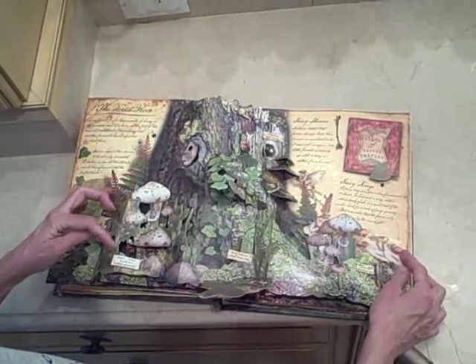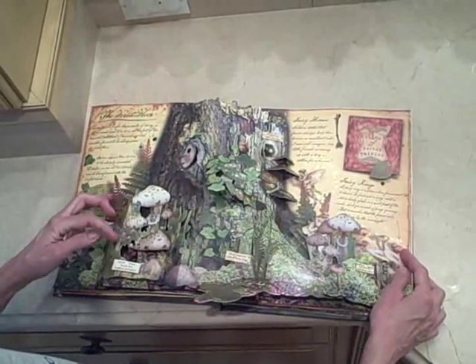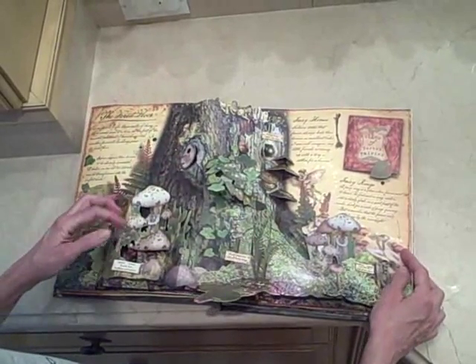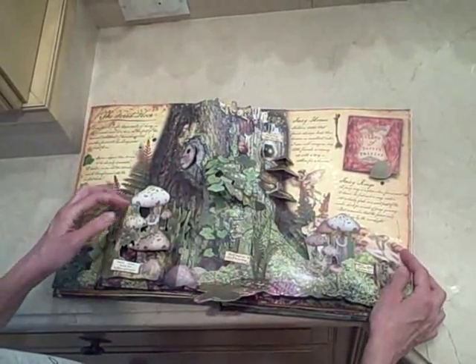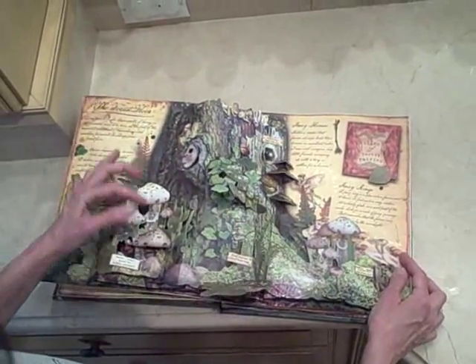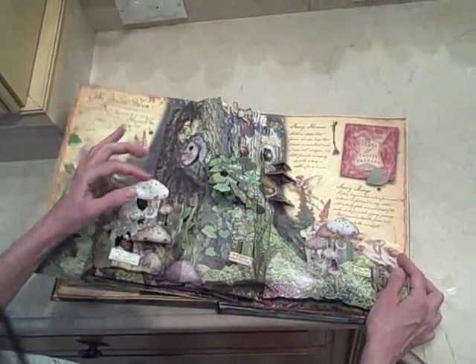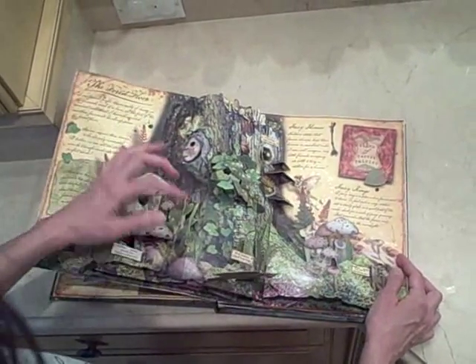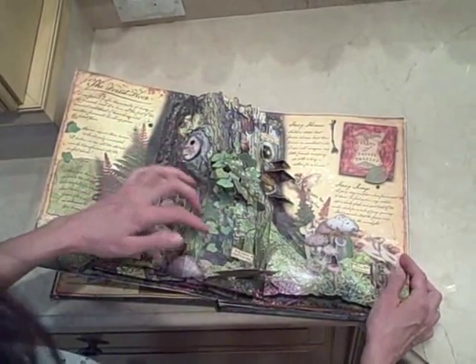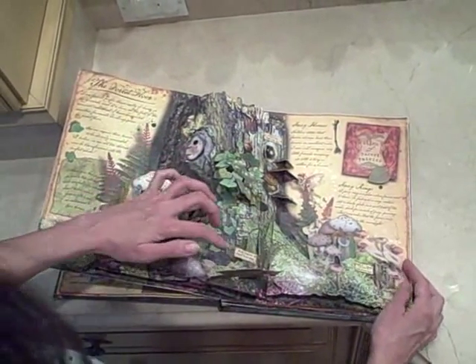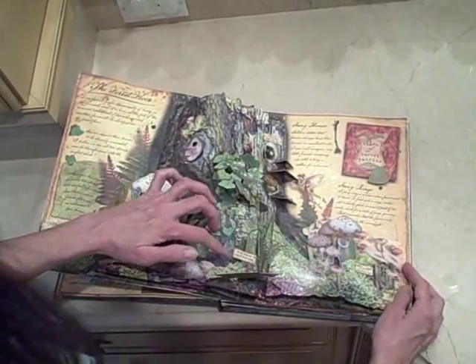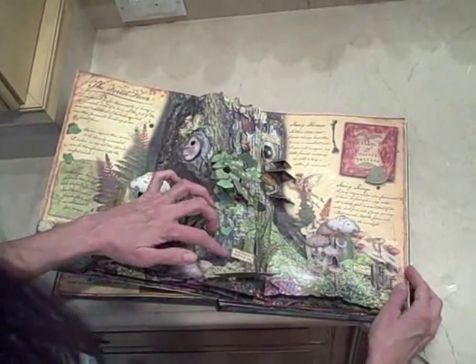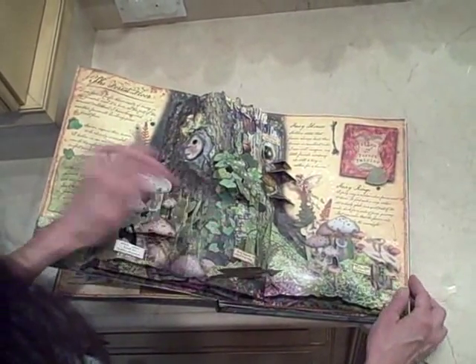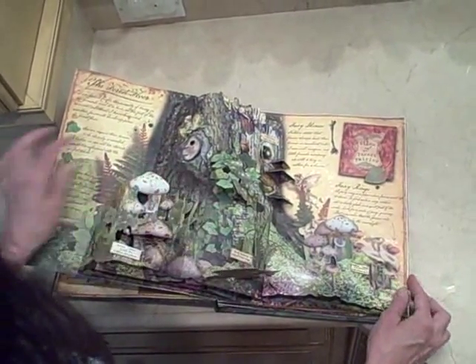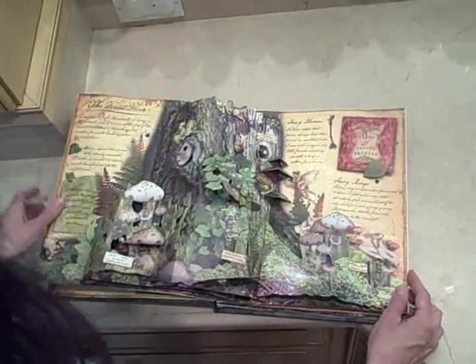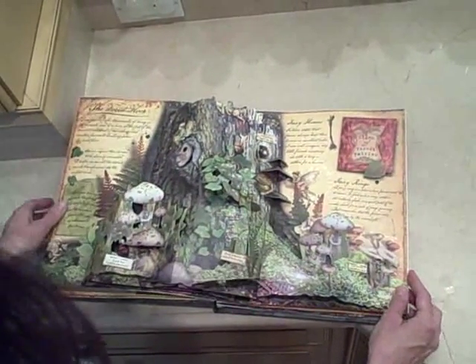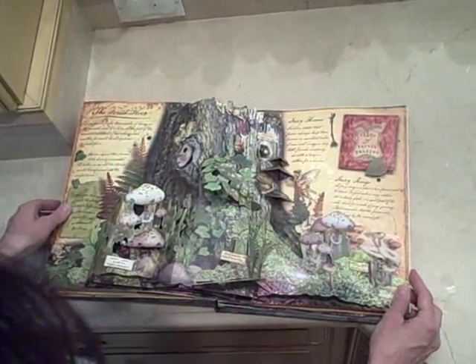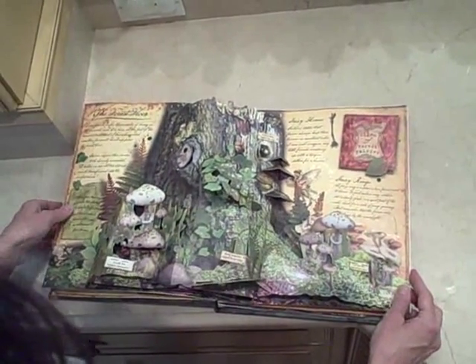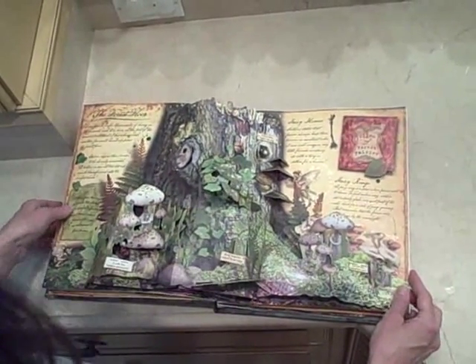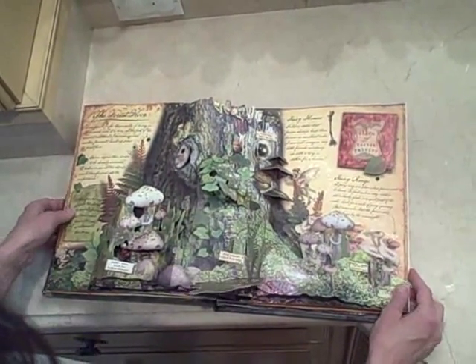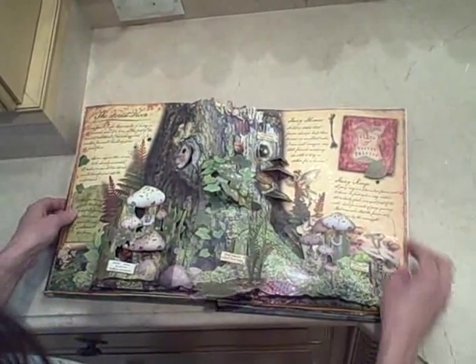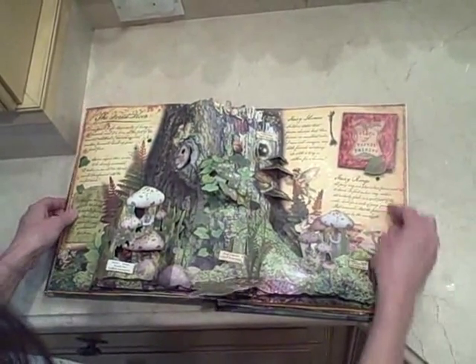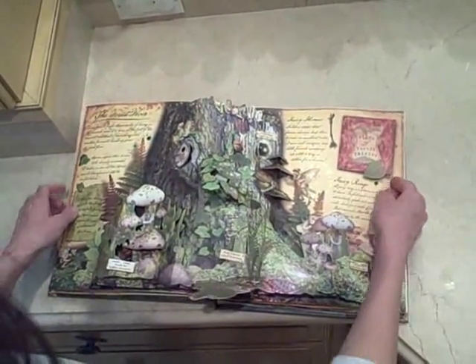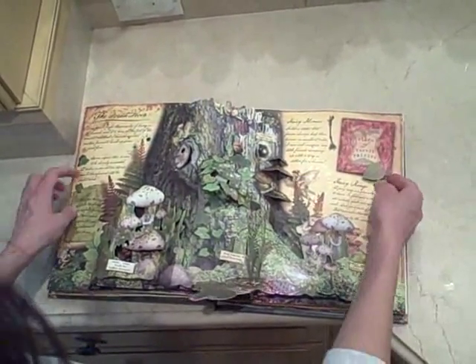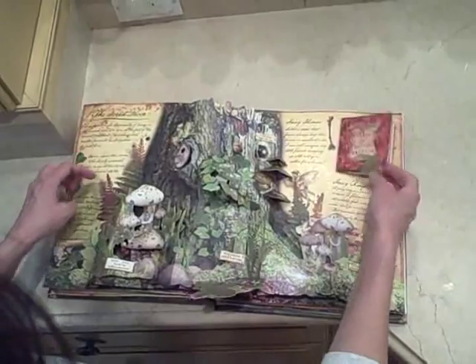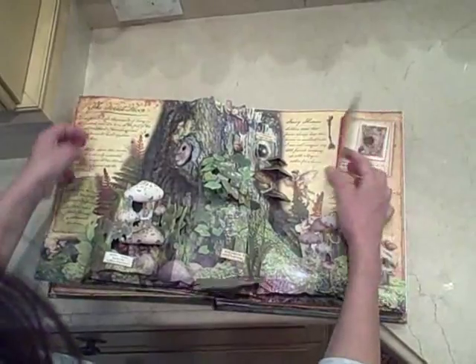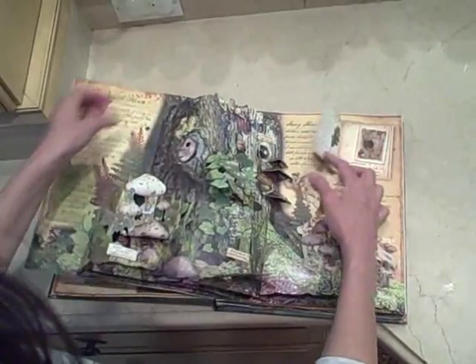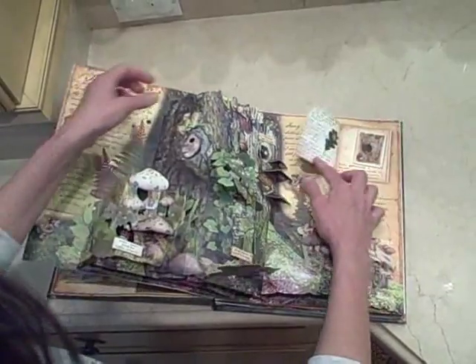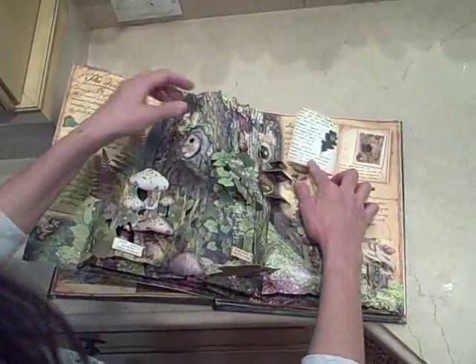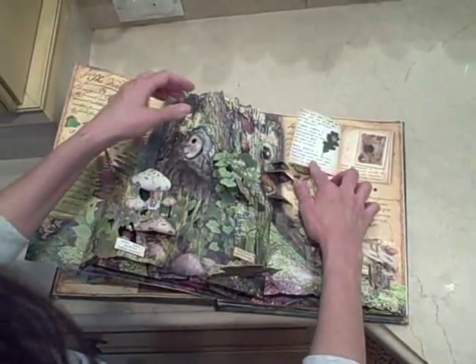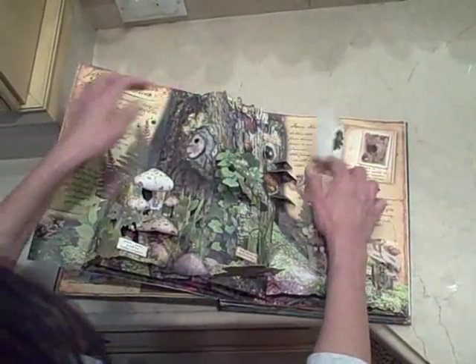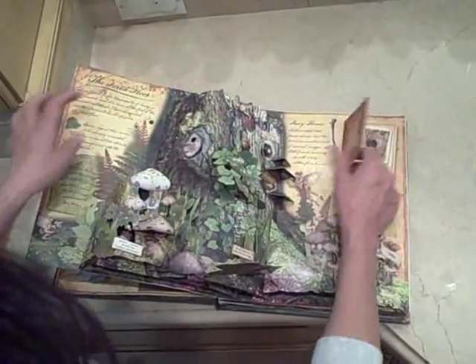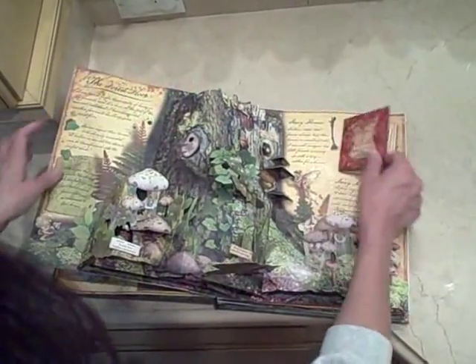Look for hidden entrances. Fairy steps are crafted from twigs. Signs of fairies.